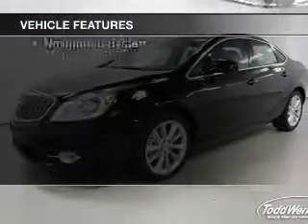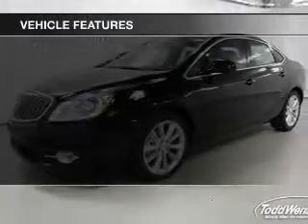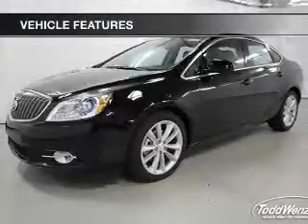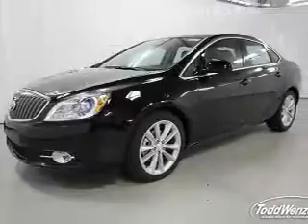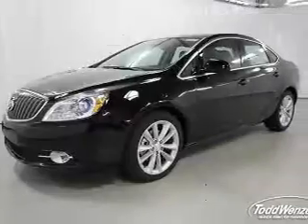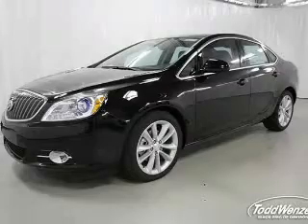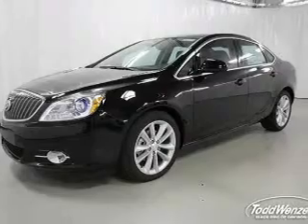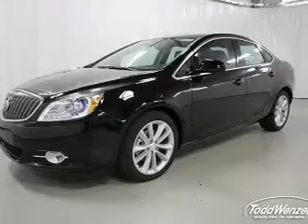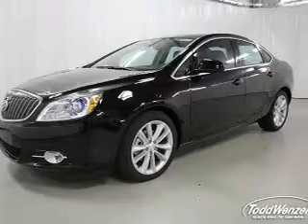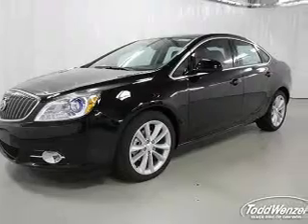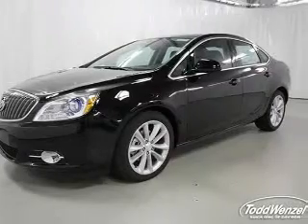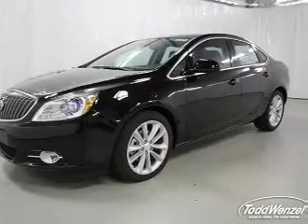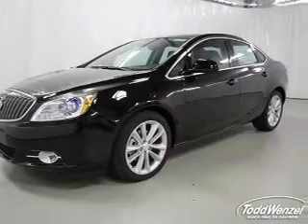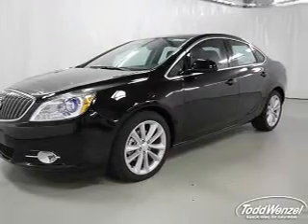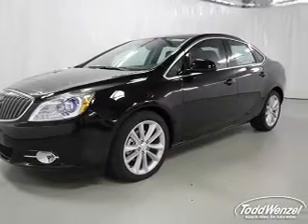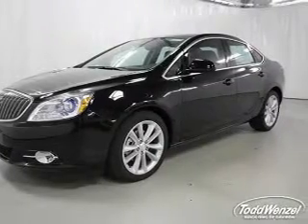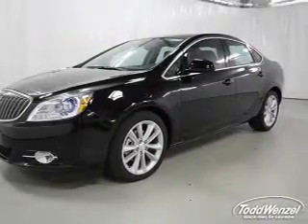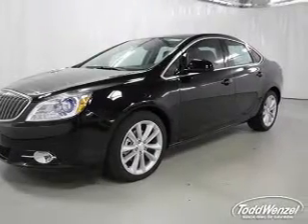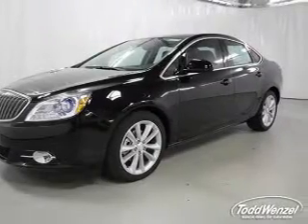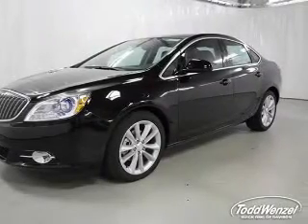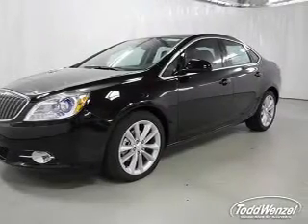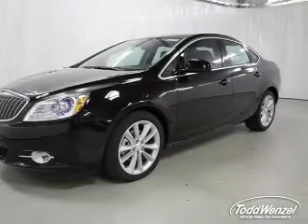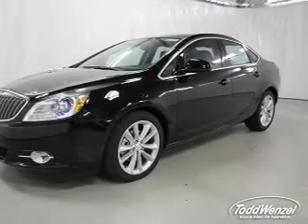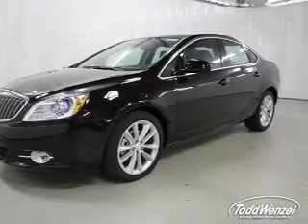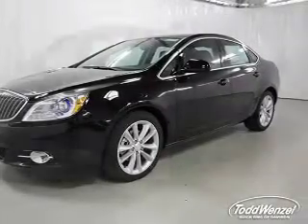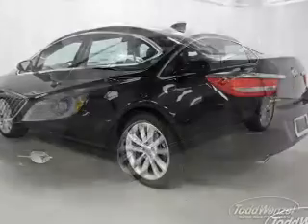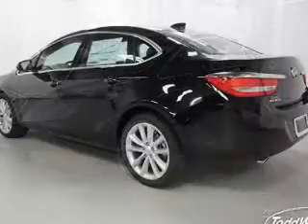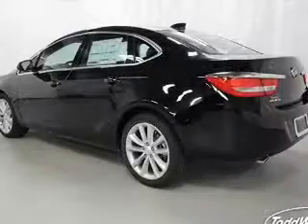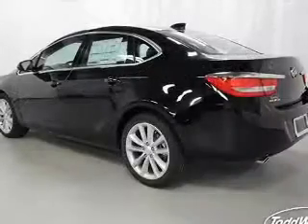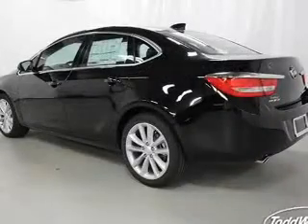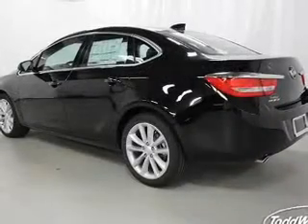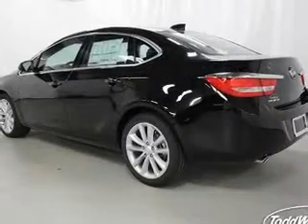heated seats, a satellite radio, steering wheel controls, a DVD system,